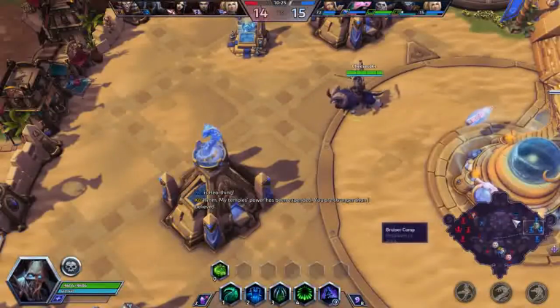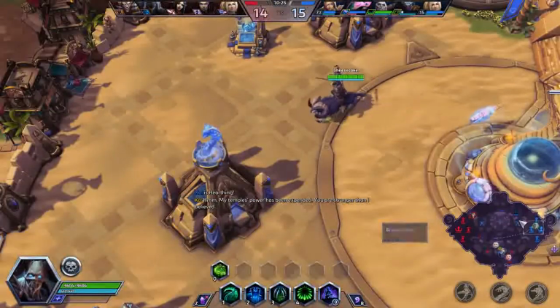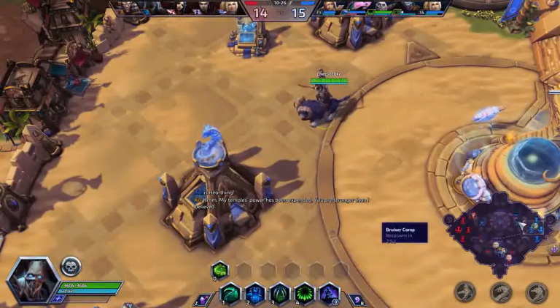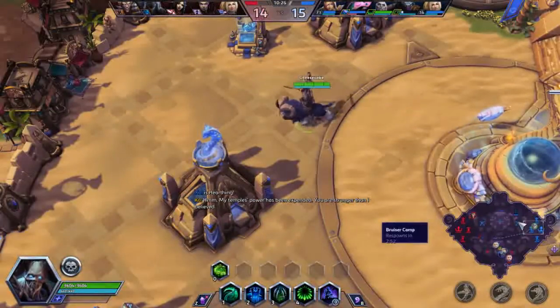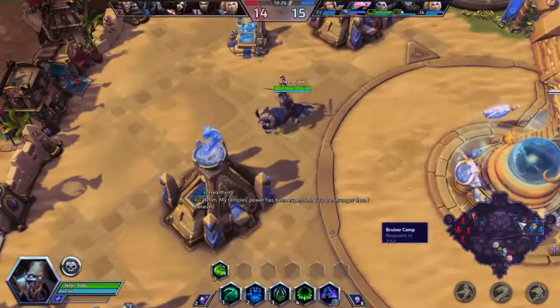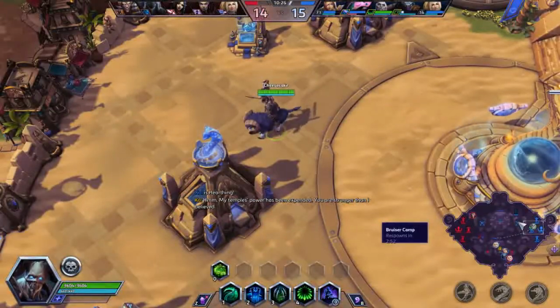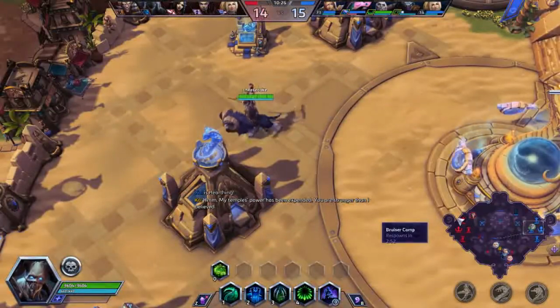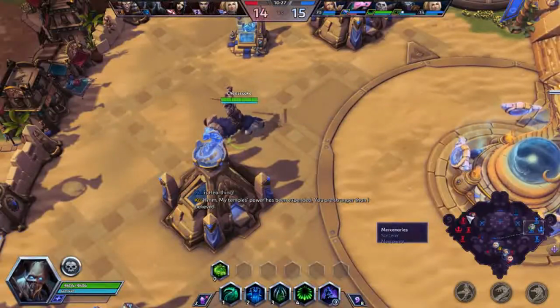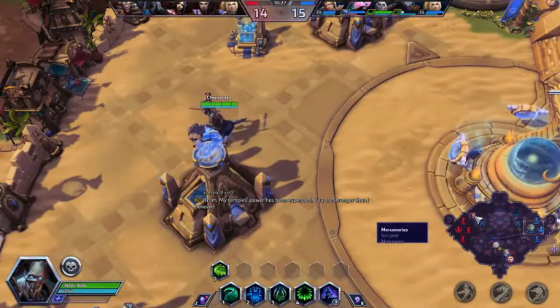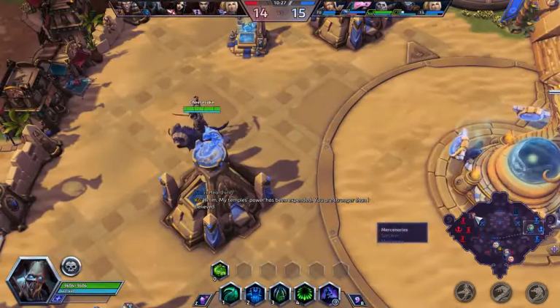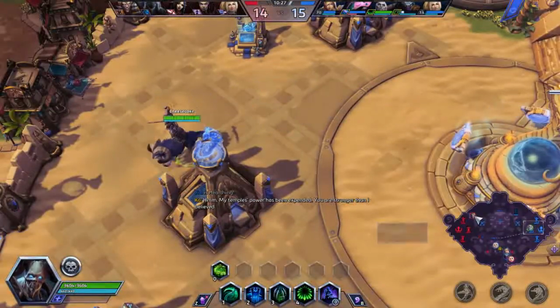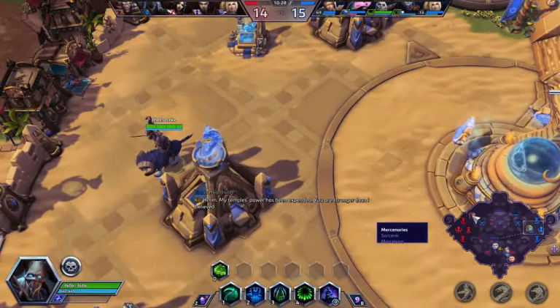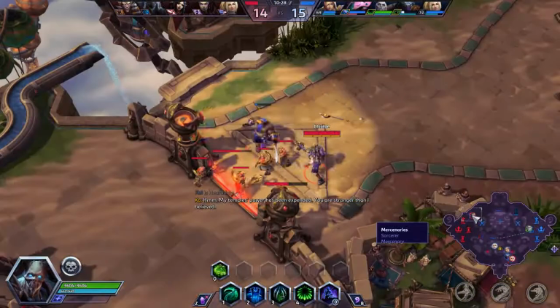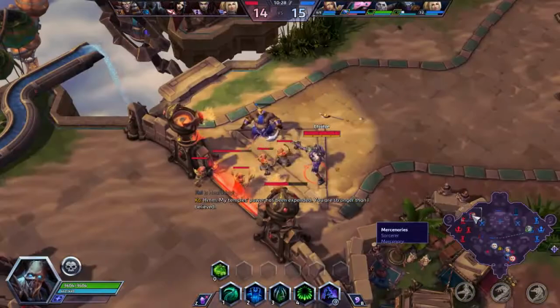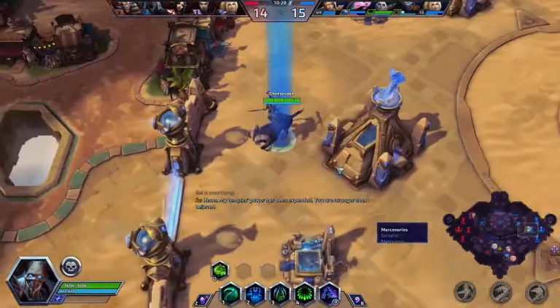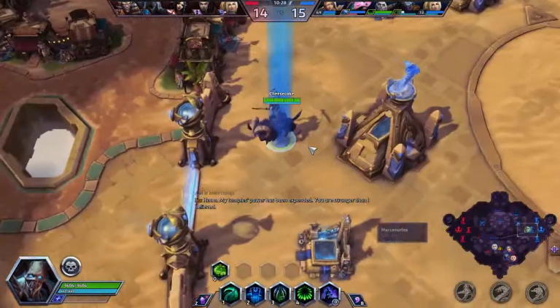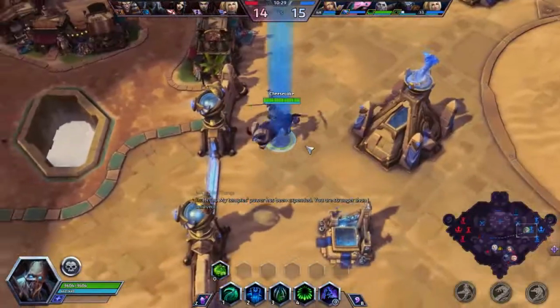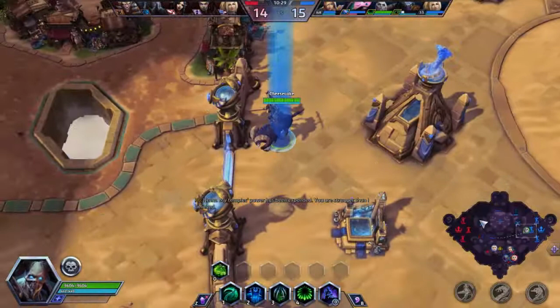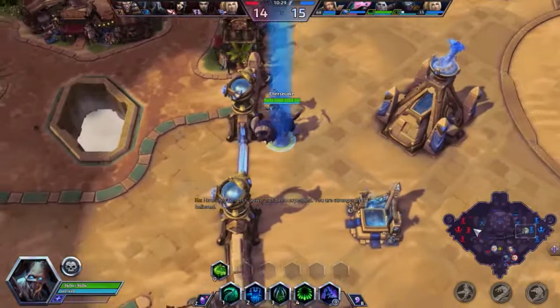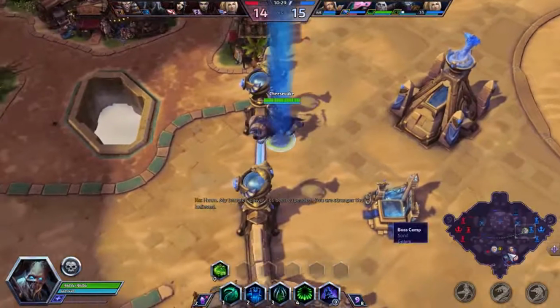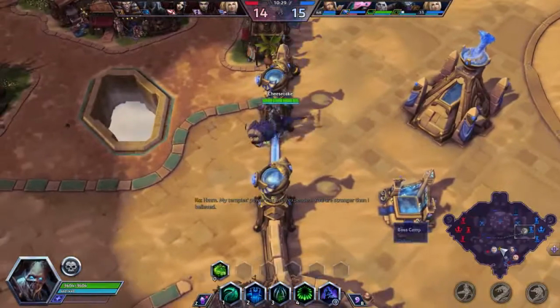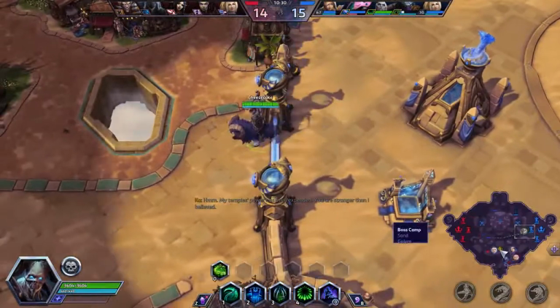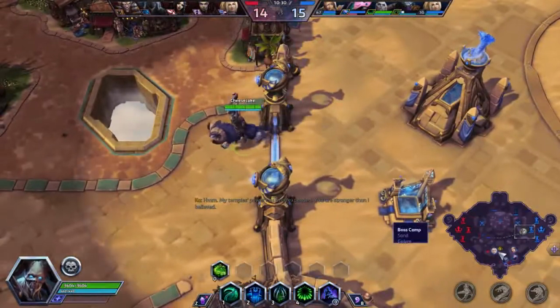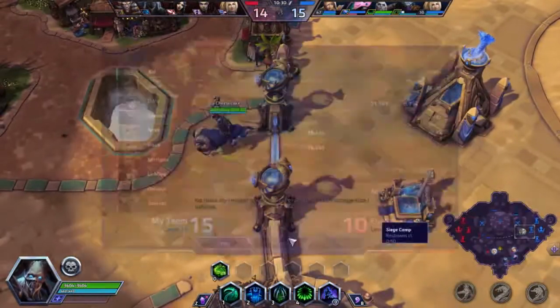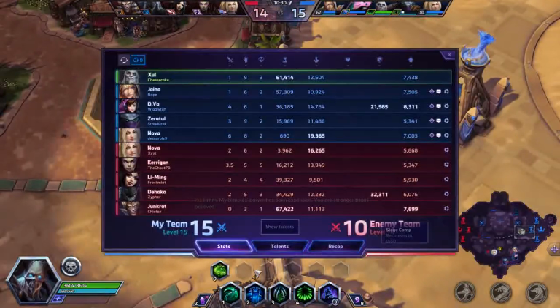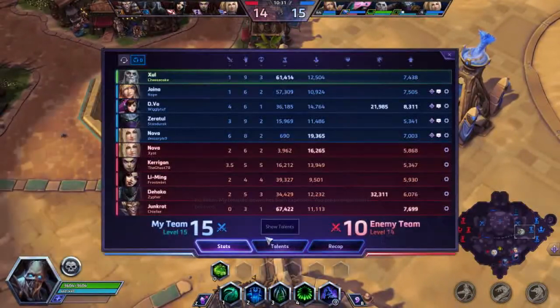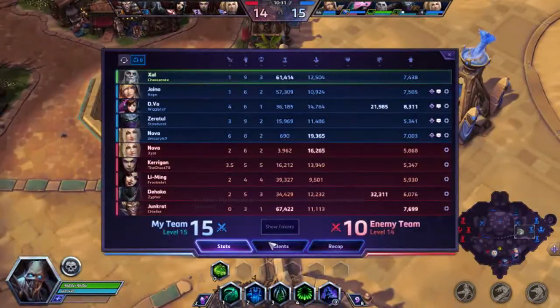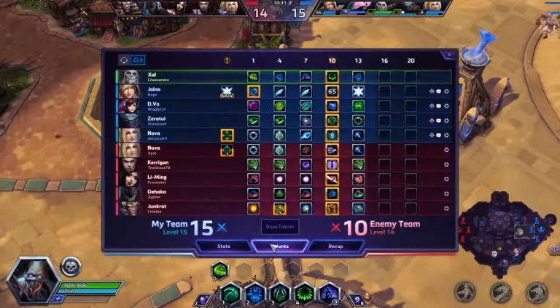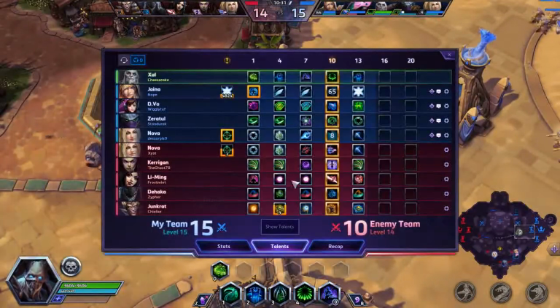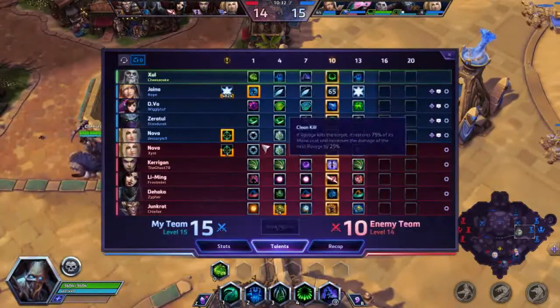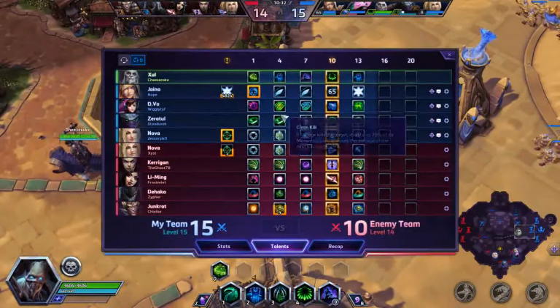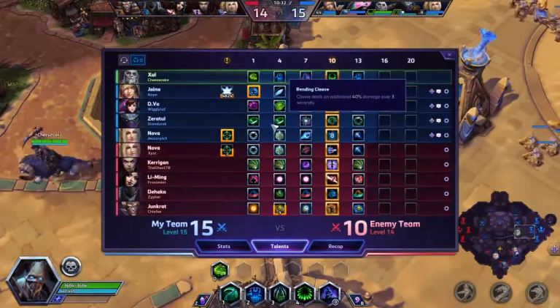Taking a camp at the right time kept that Junkrat off of our Nova. I guess our Nova has Bribed — doesn't she? They both have Bribed, so that's fine.